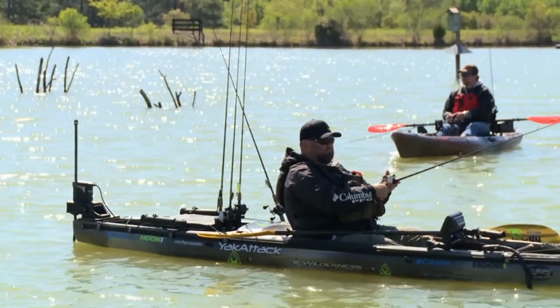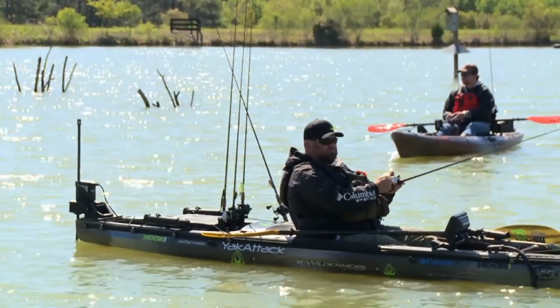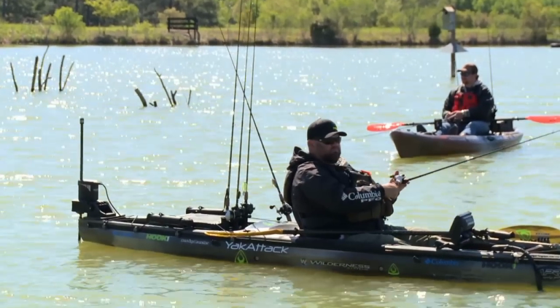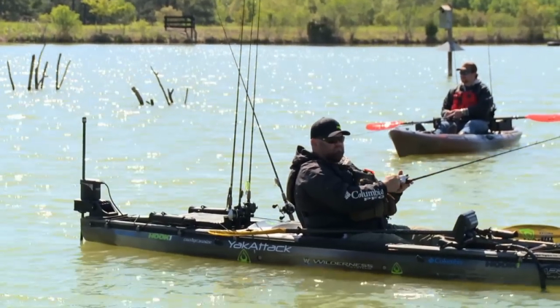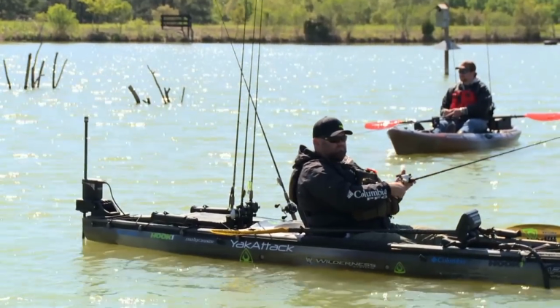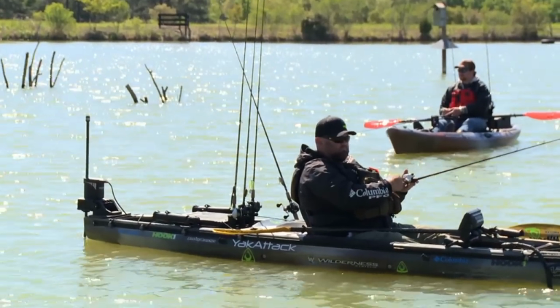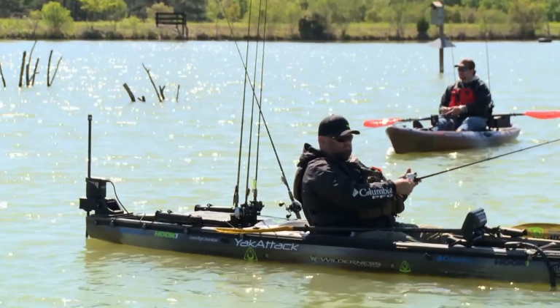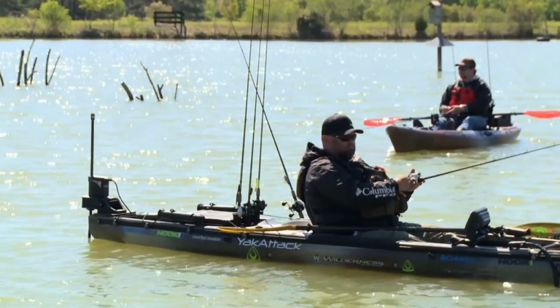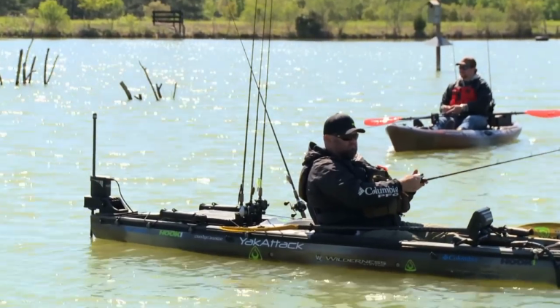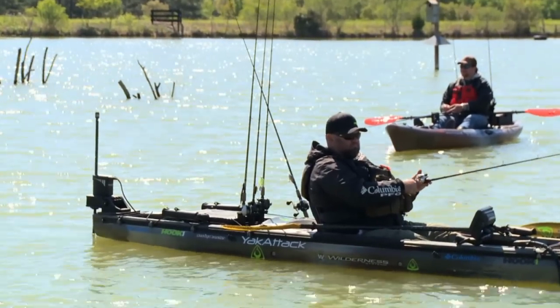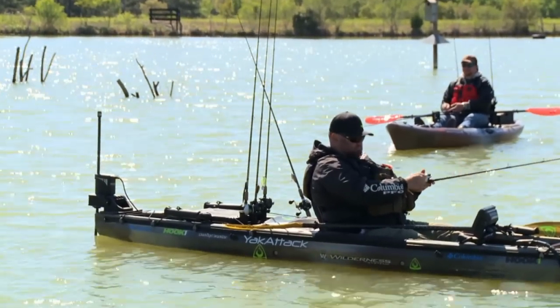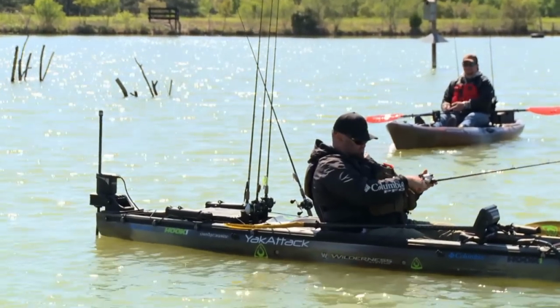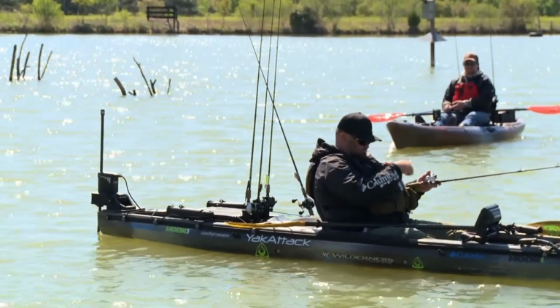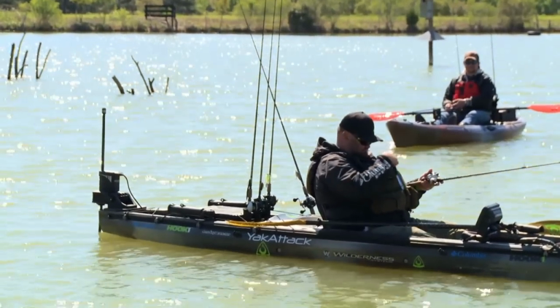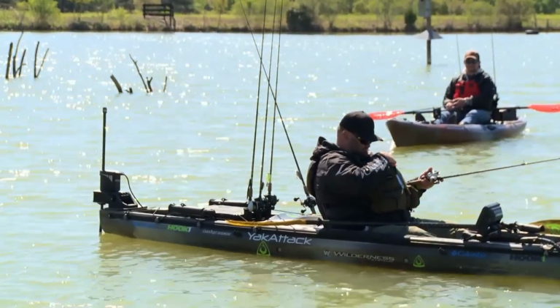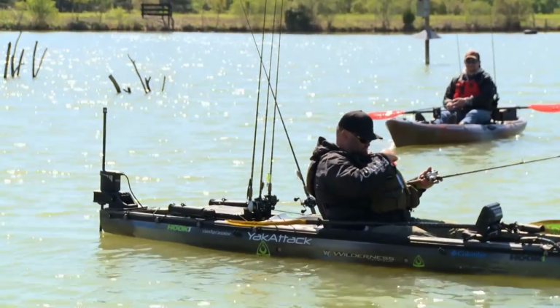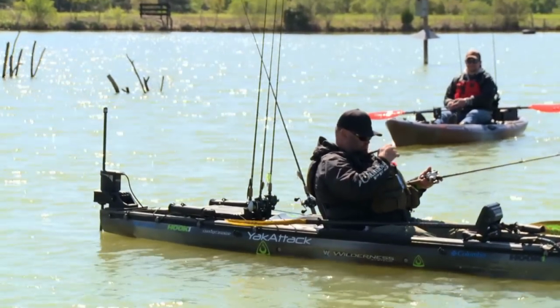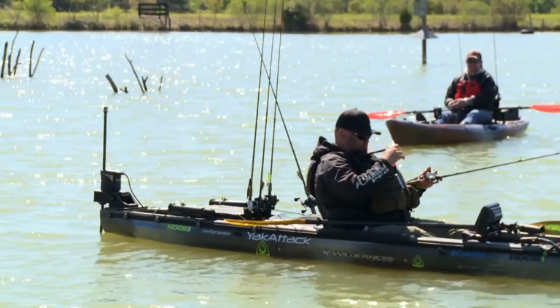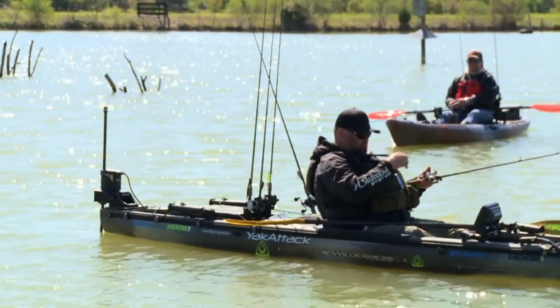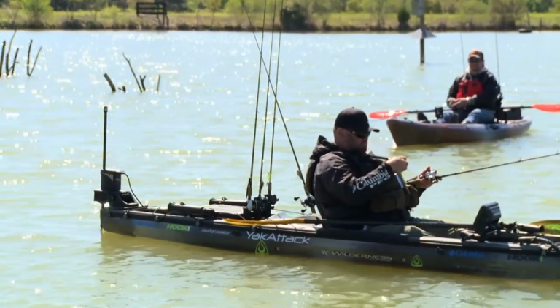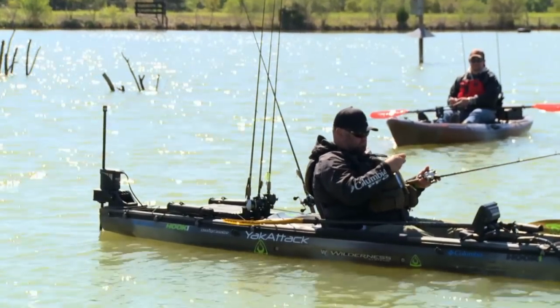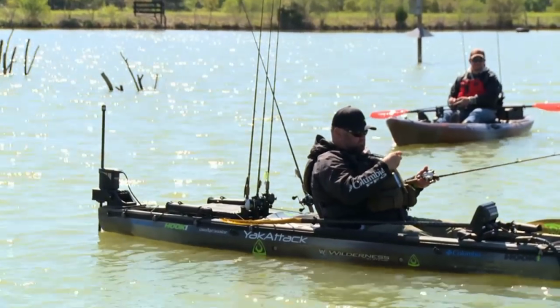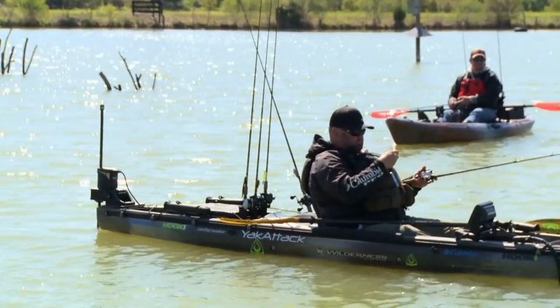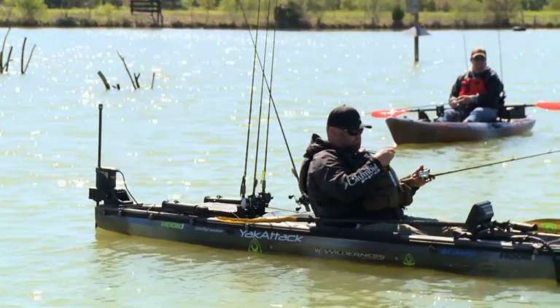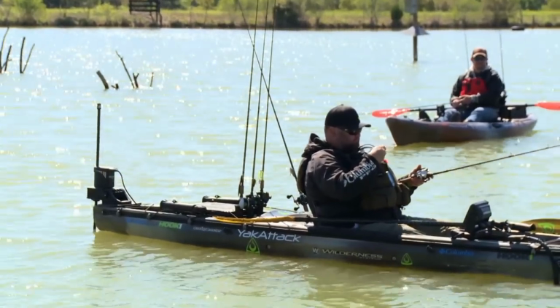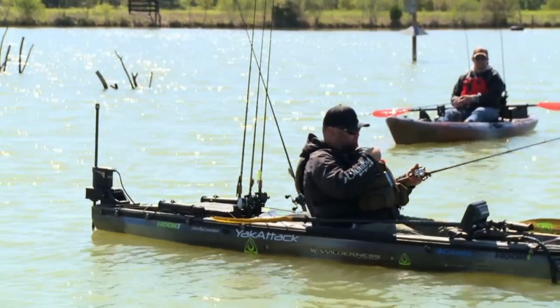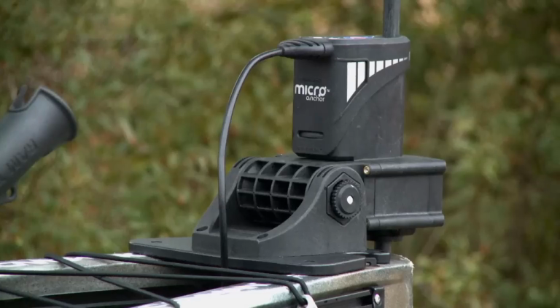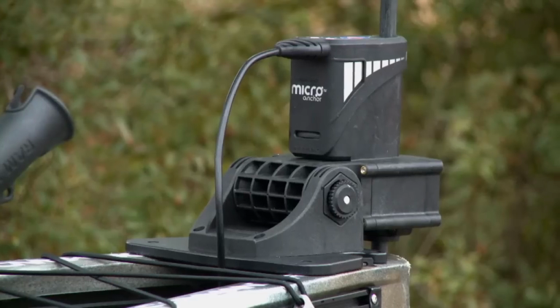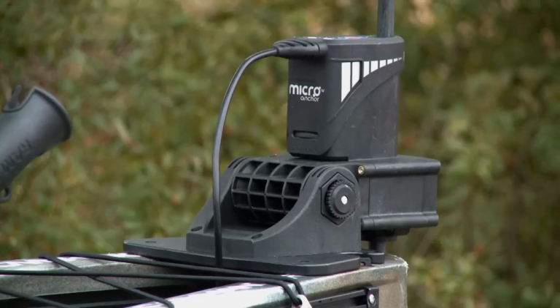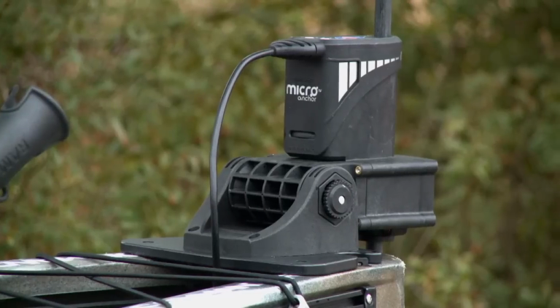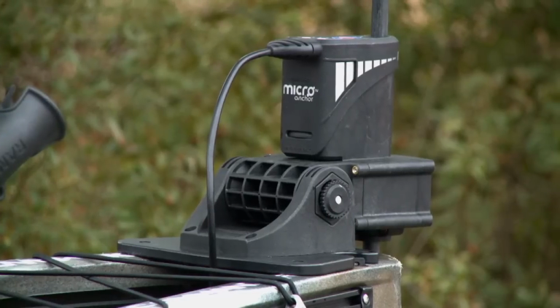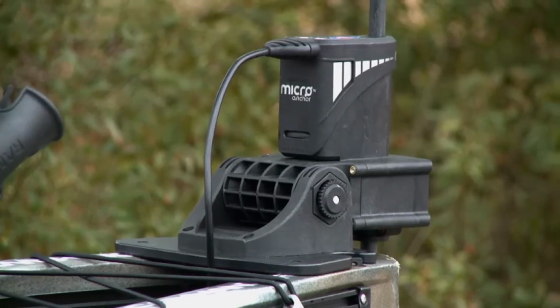Listen, if you're ready to take your fishing to the next level, you need the new PowerPole micro-anchor.